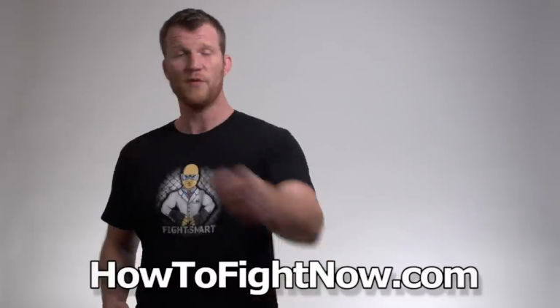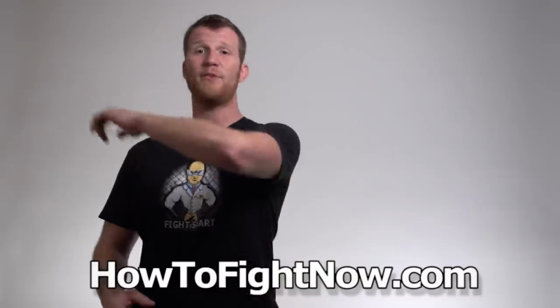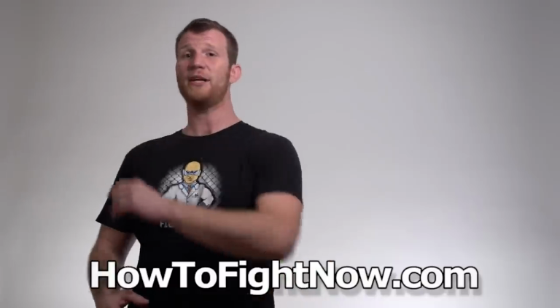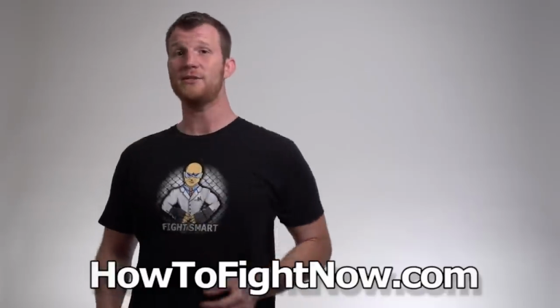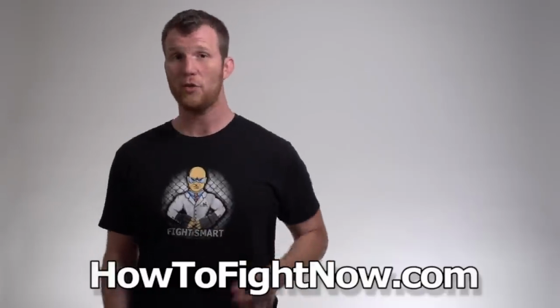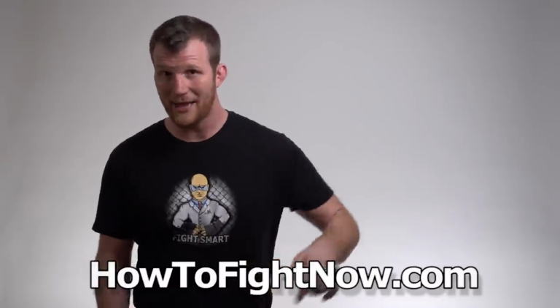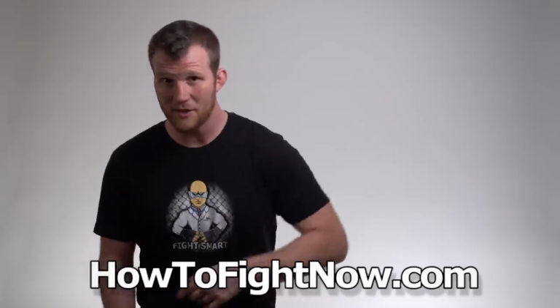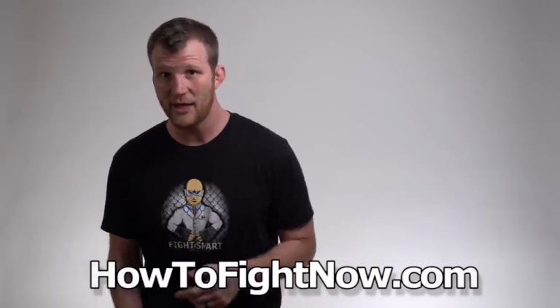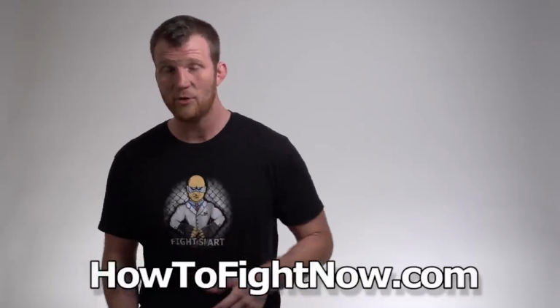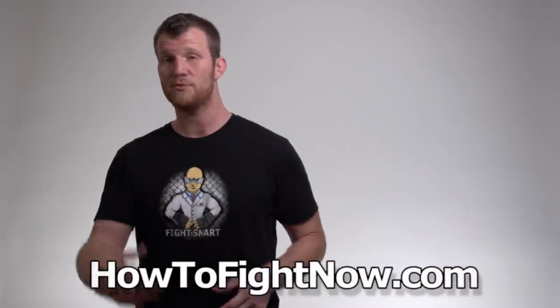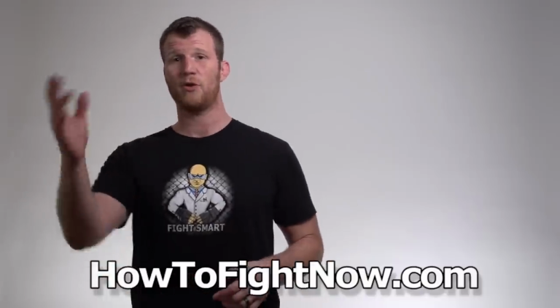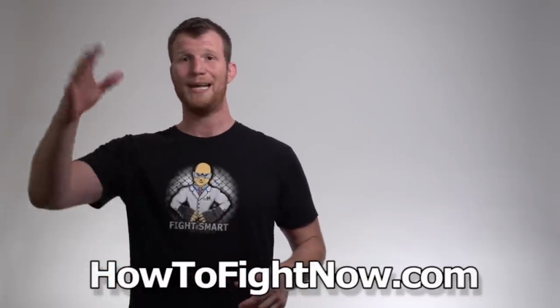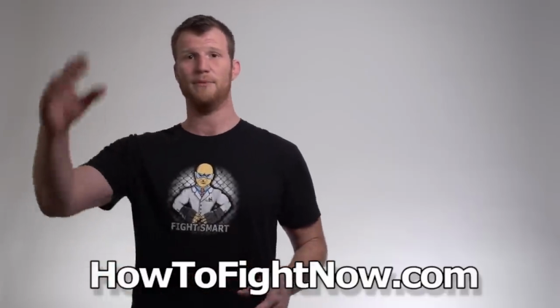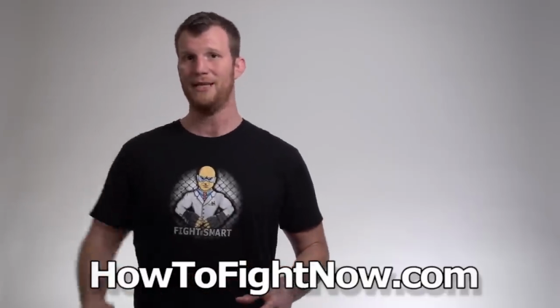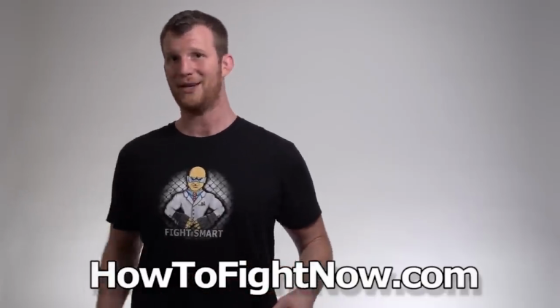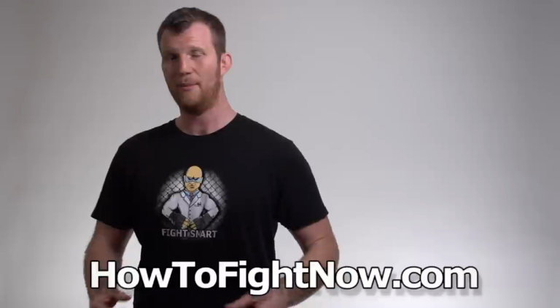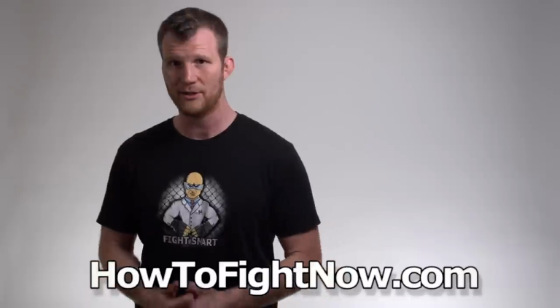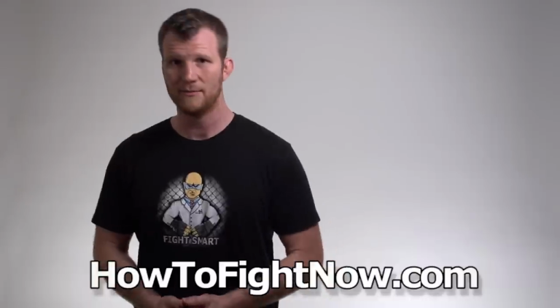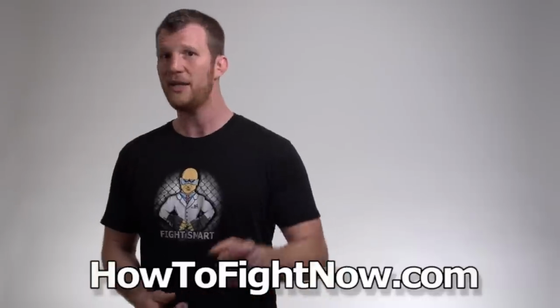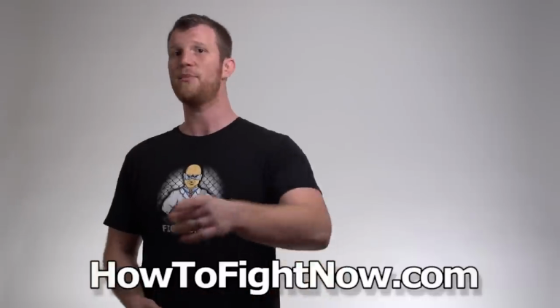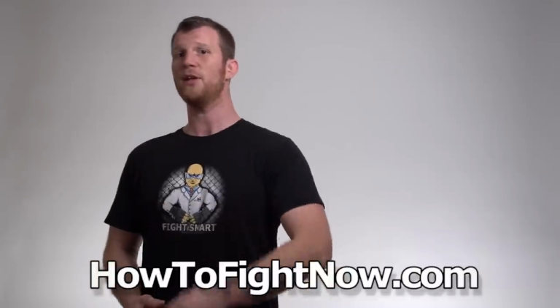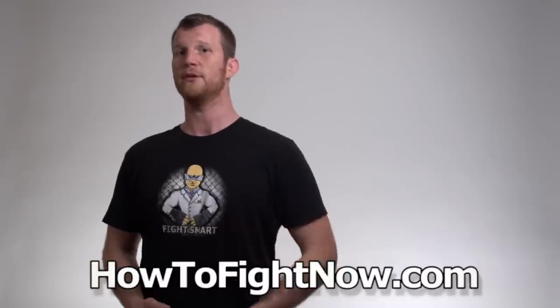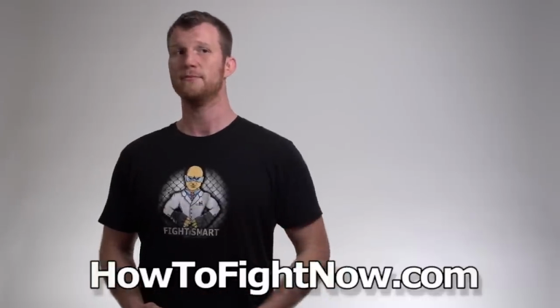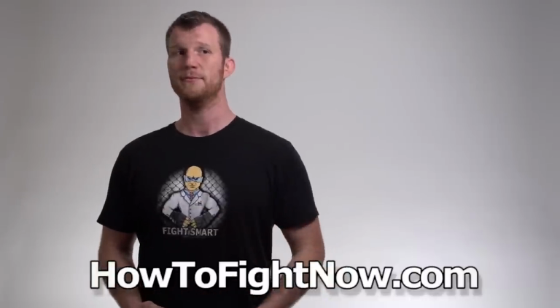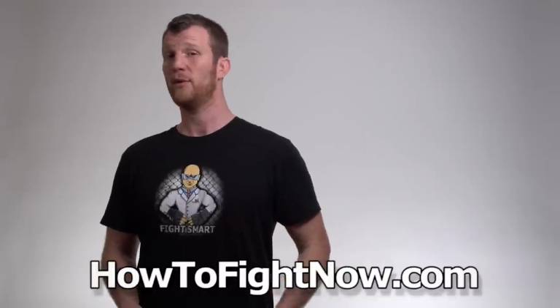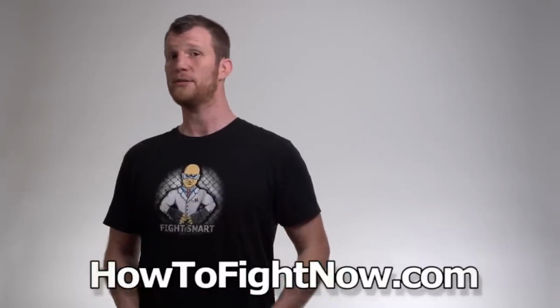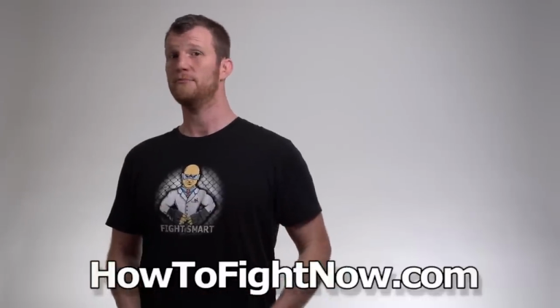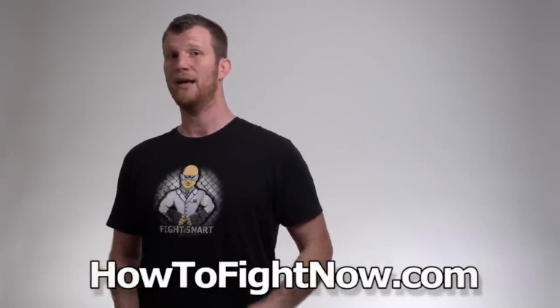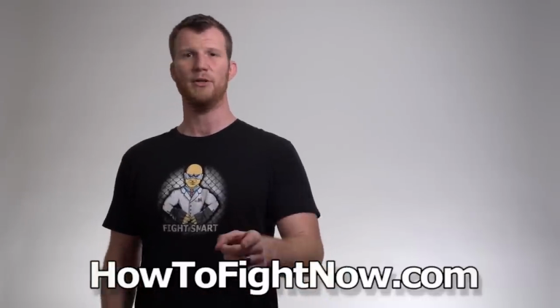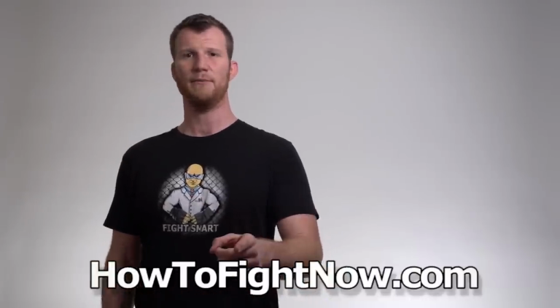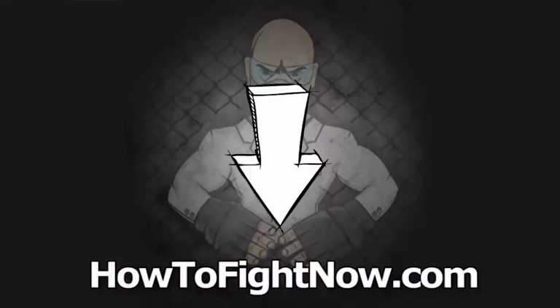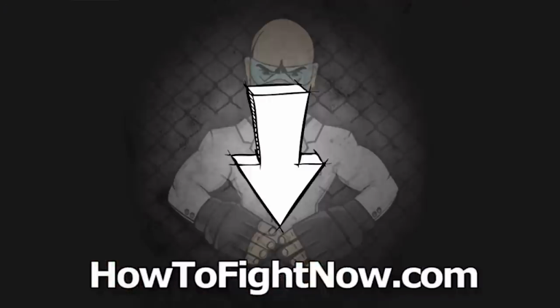So if you haven't already done so, like this video, subscribe, and leave a comment. Say something clever. And otherwise, have a good day. Hiyah!